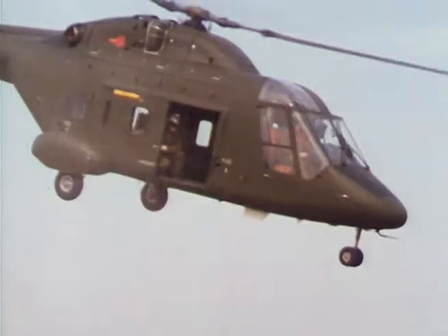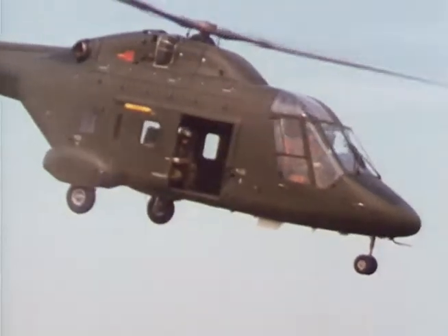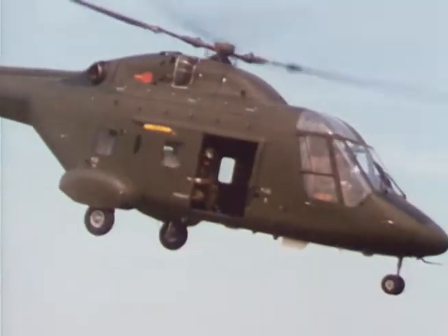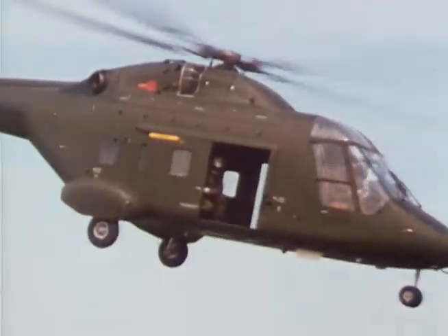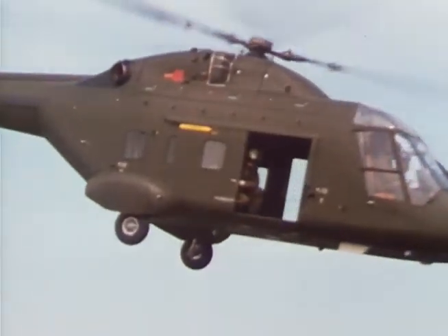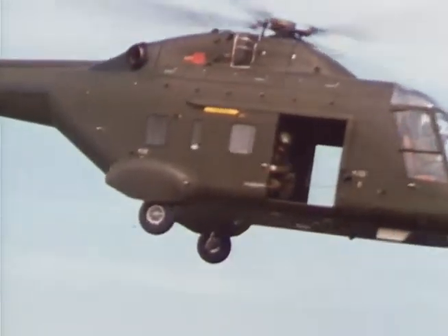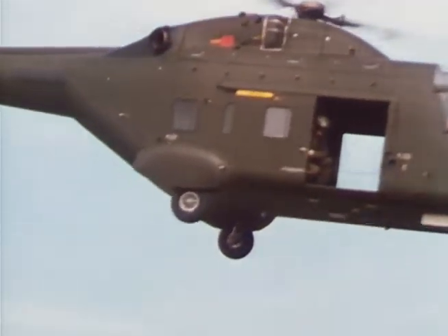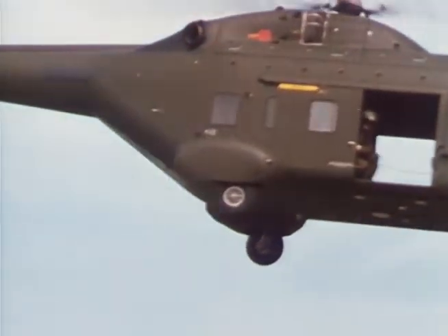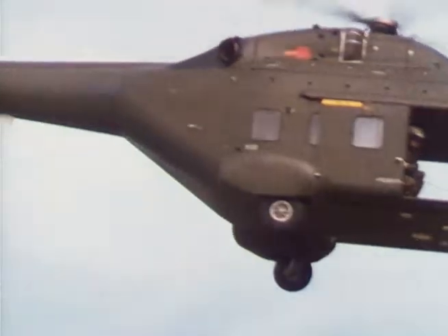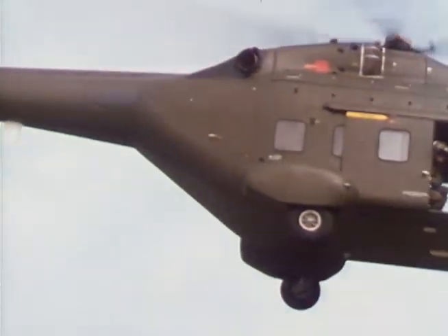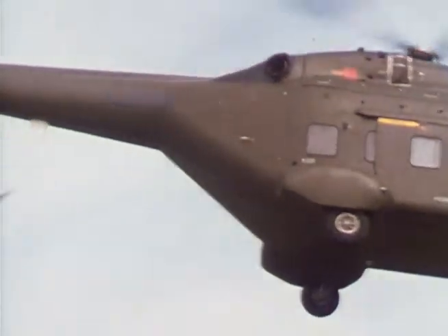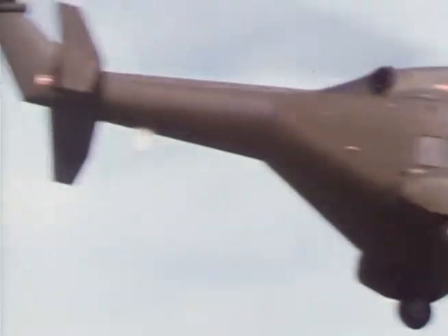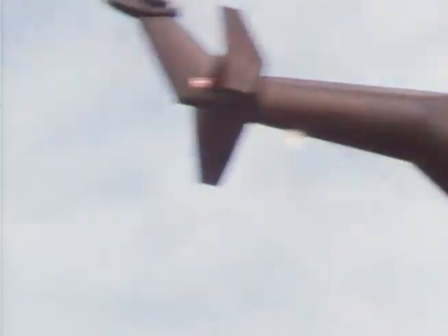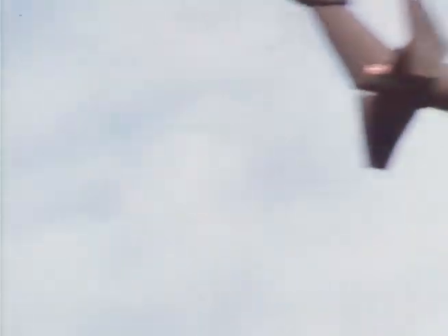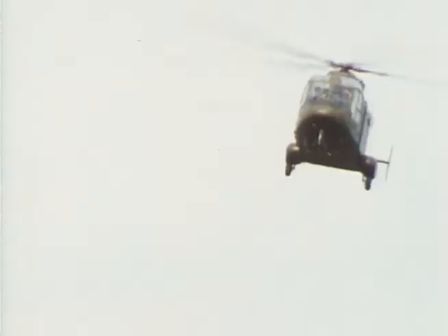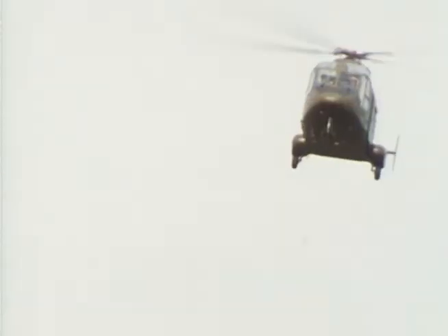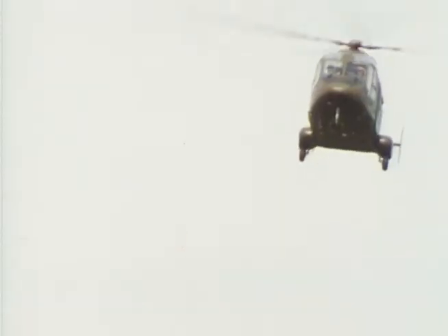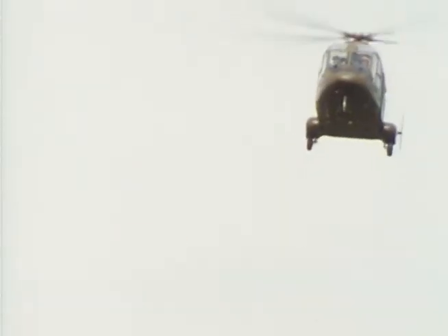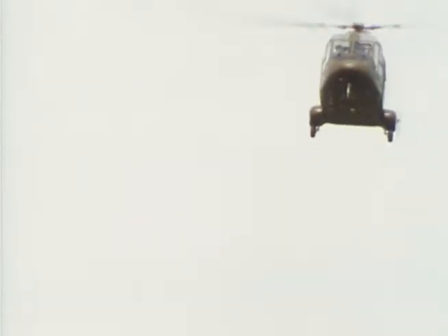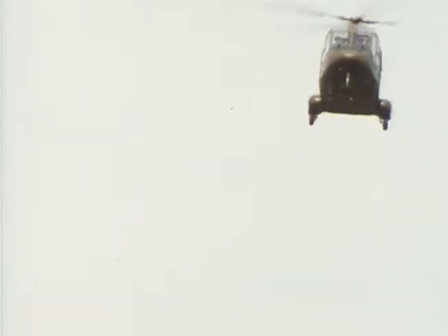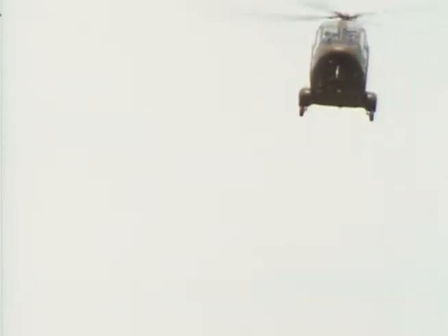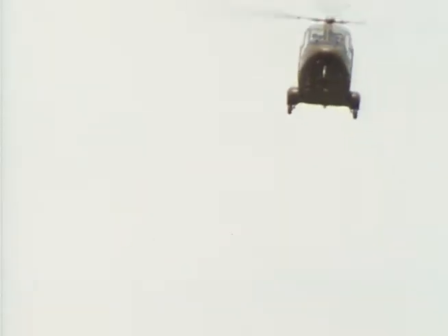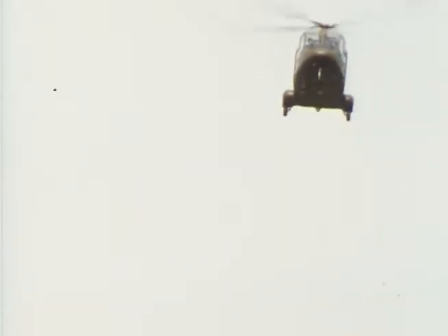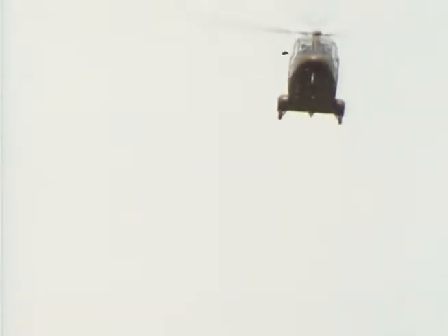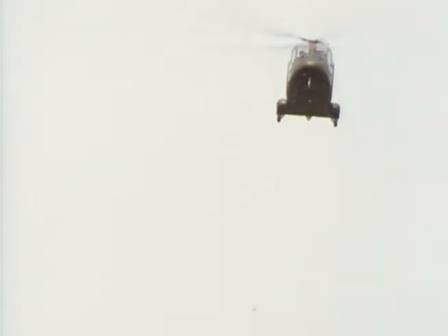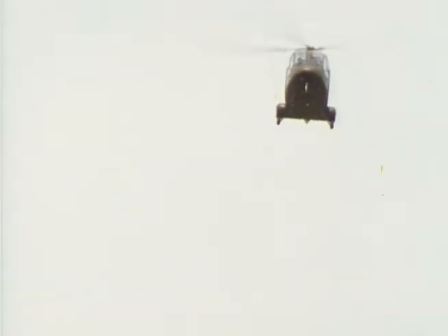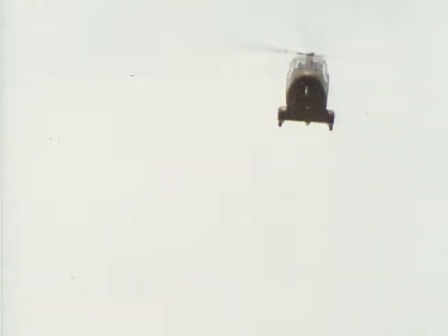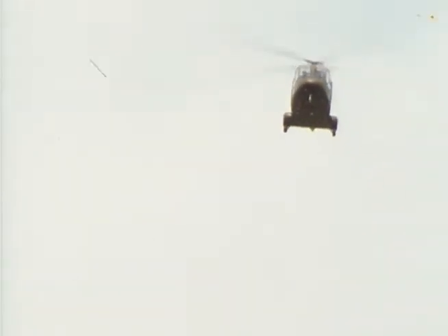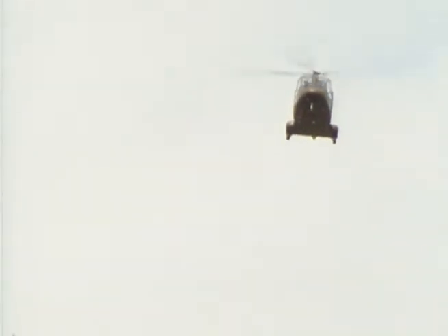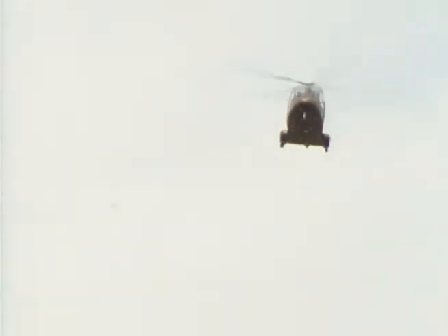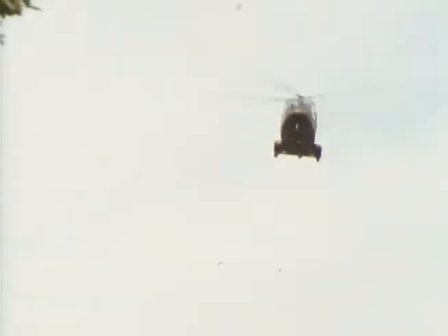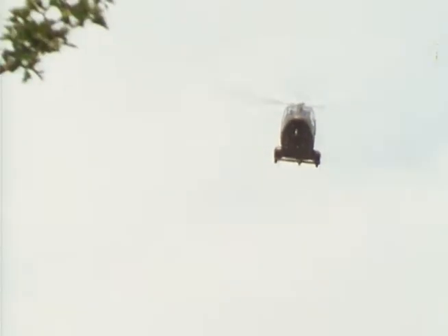Fitted with a tactical navigation system, Westland 30 can also operate effectively at night and in bad weather.